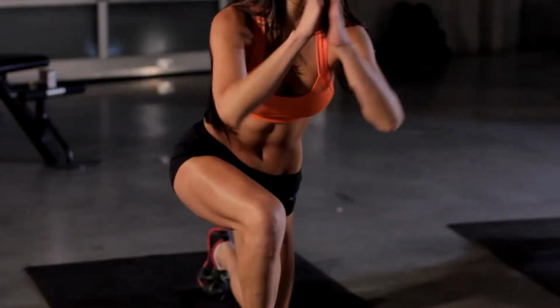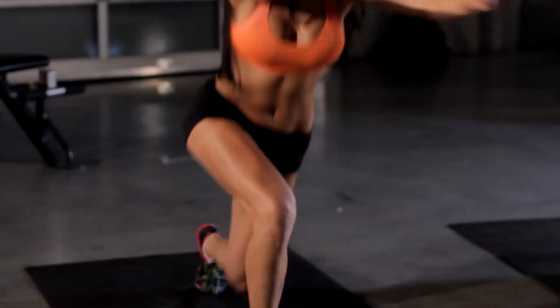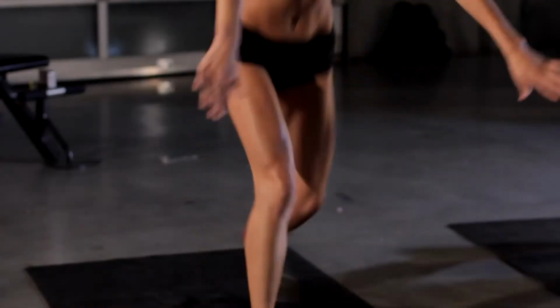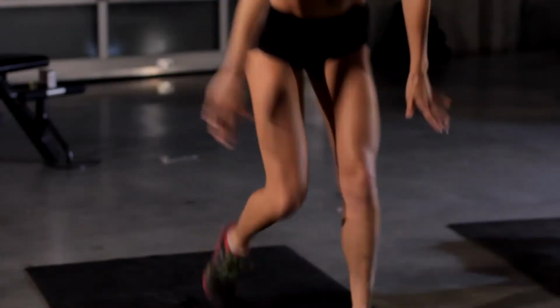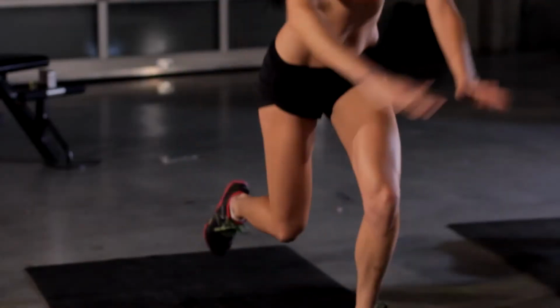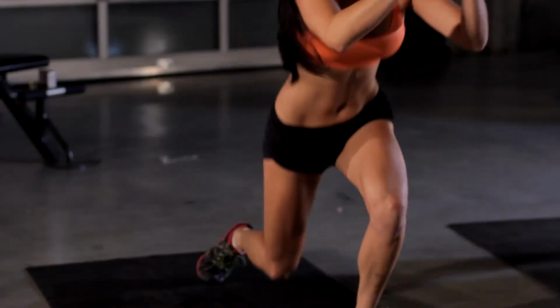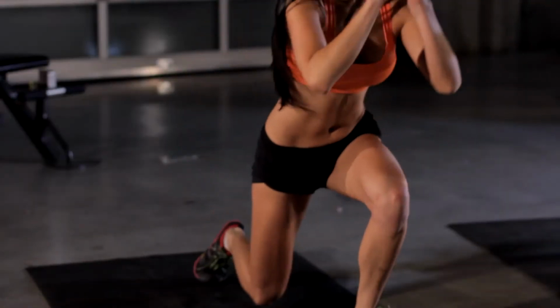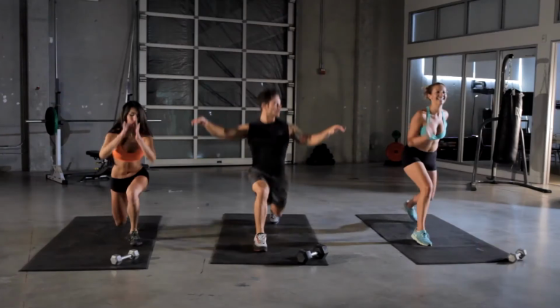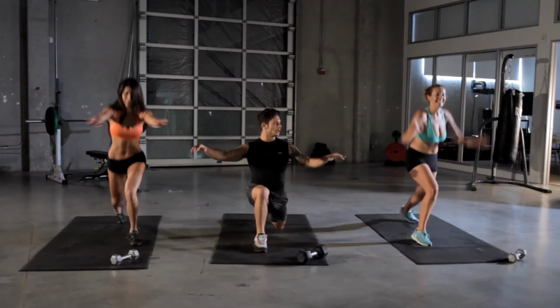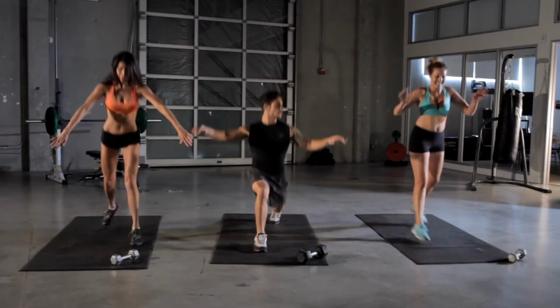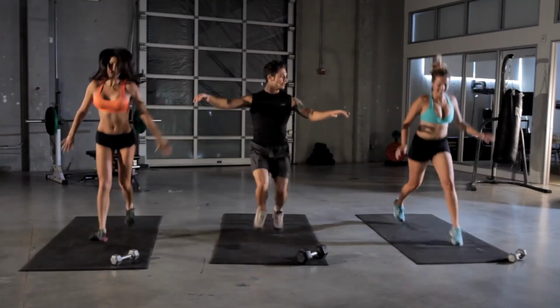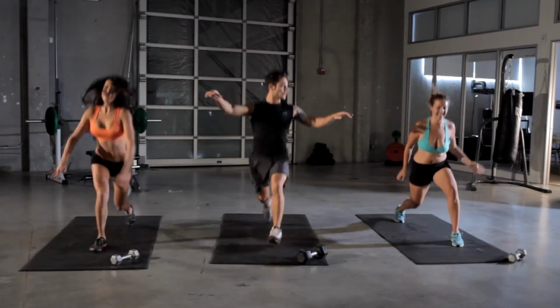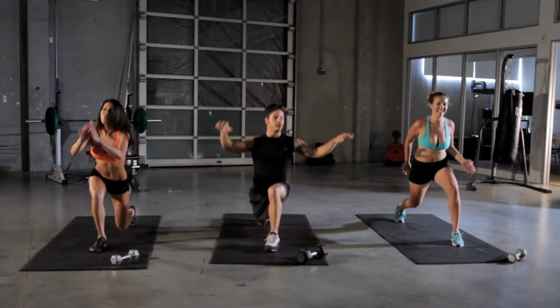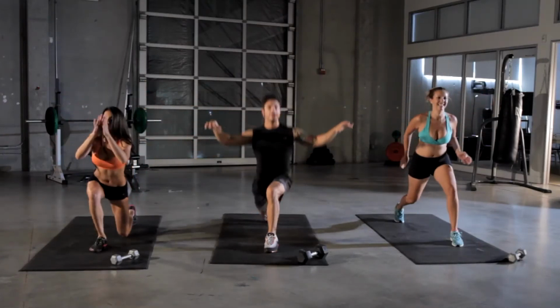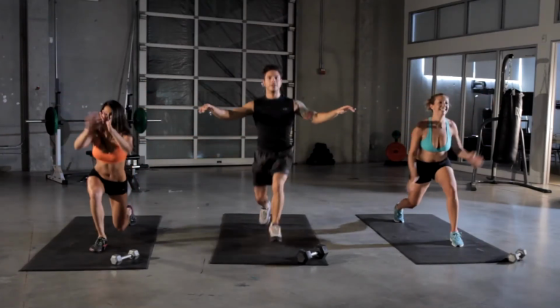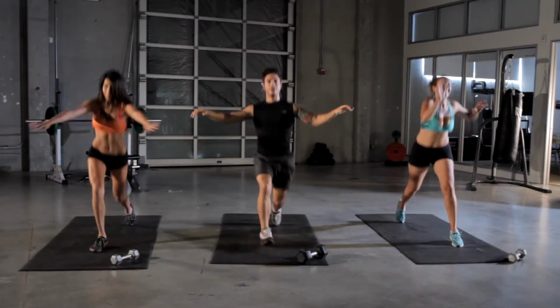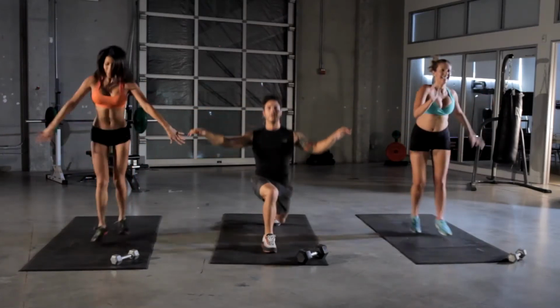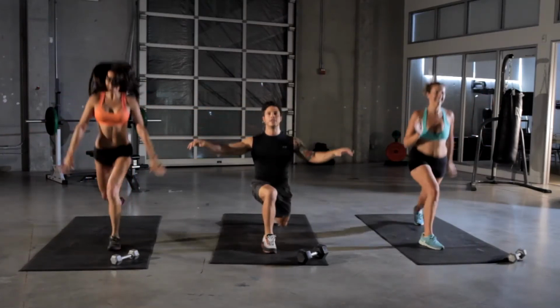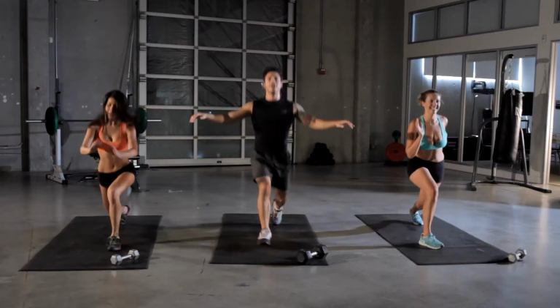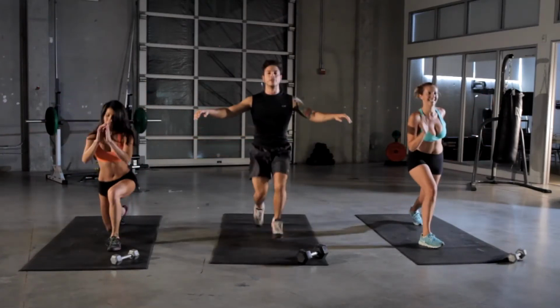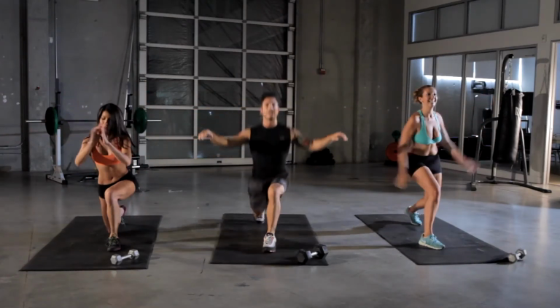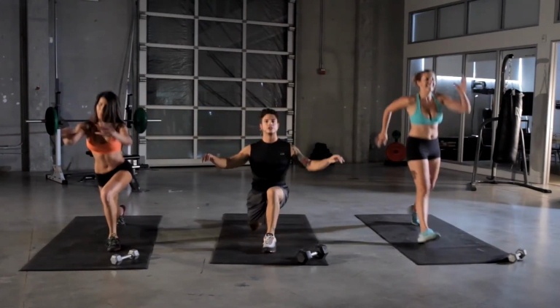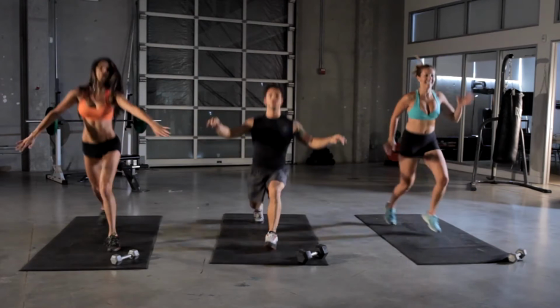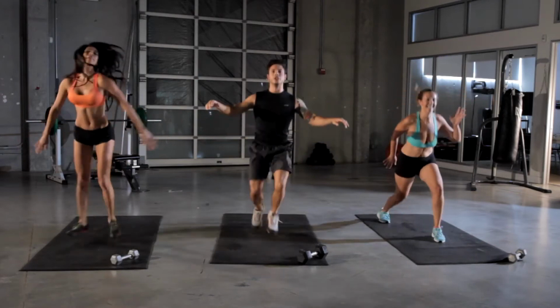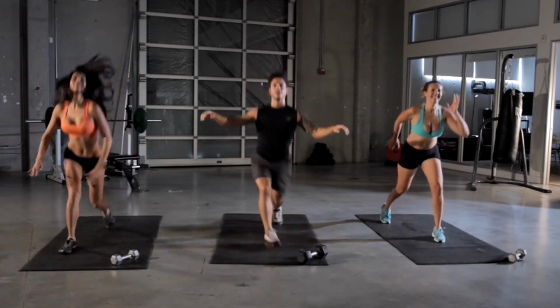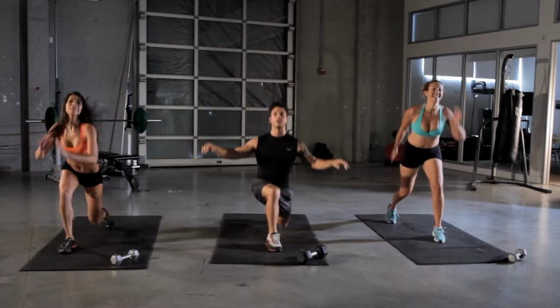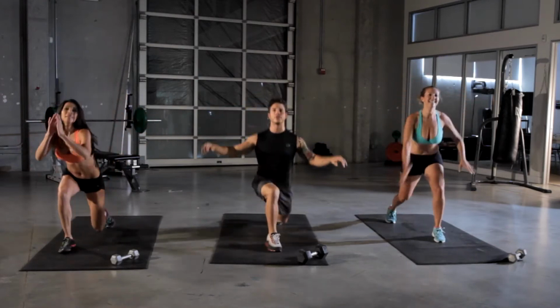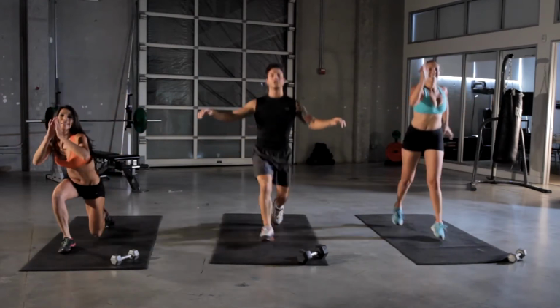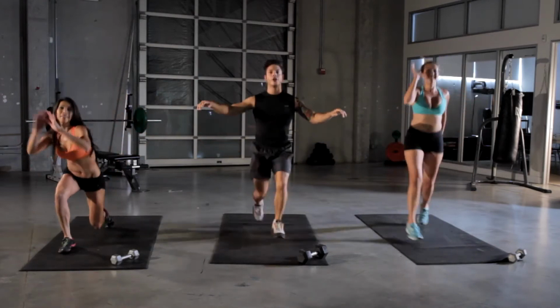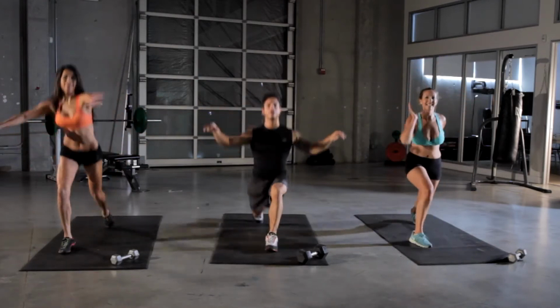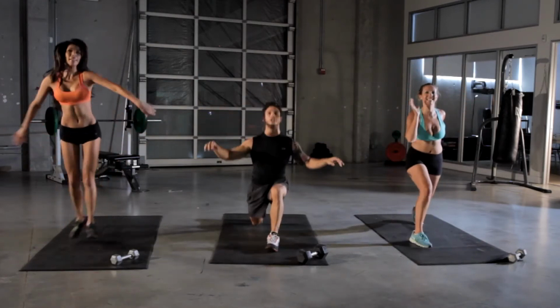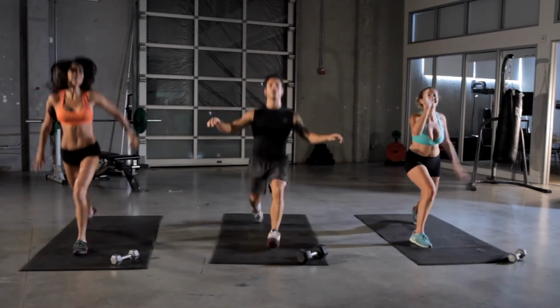Don't make your knees go over your toes. The faster you do it, the faster your heart rate's going to go.